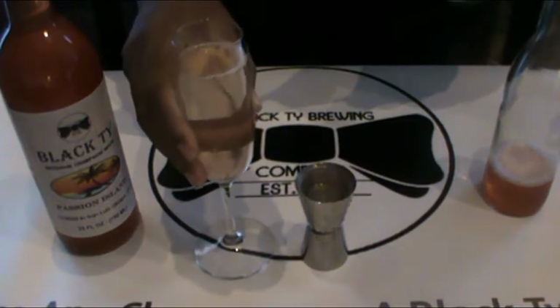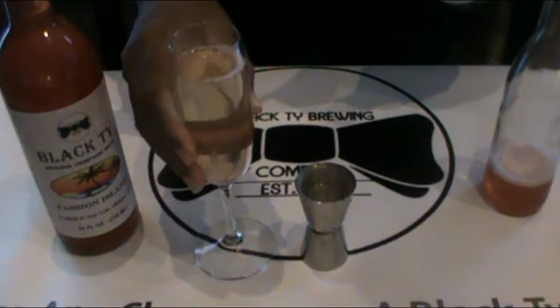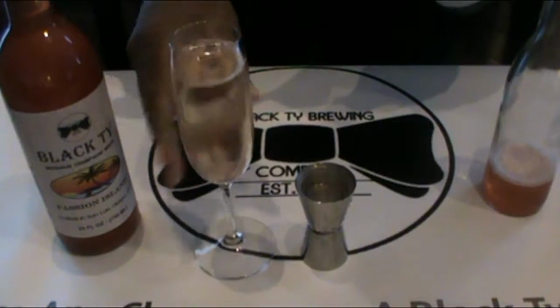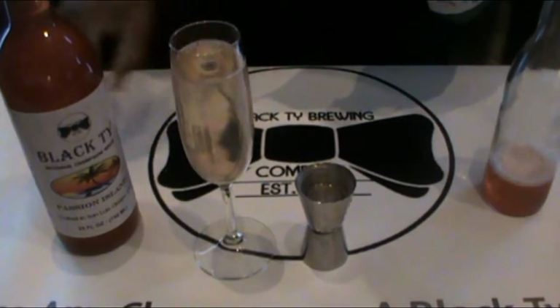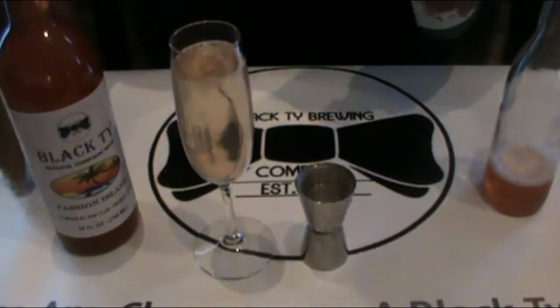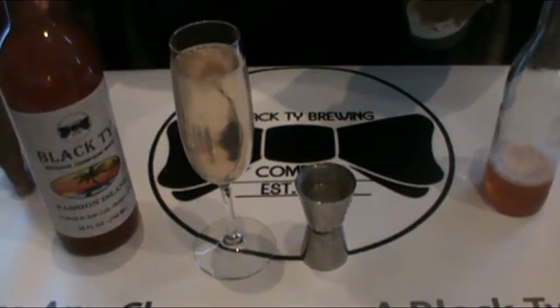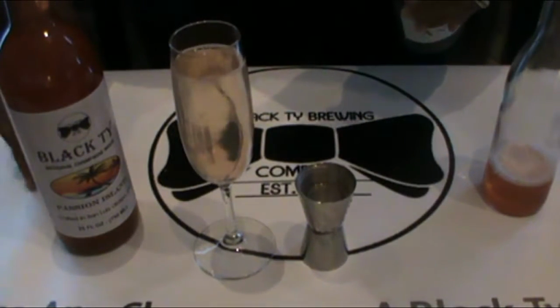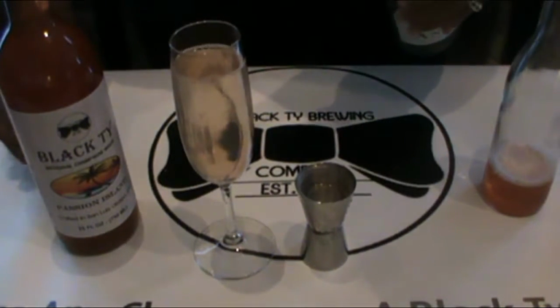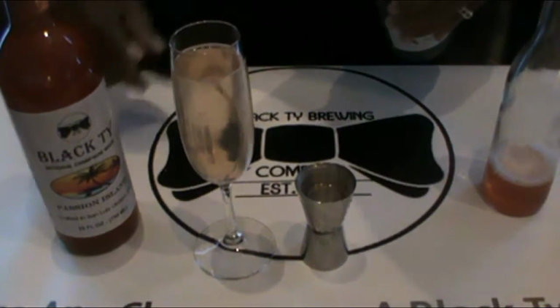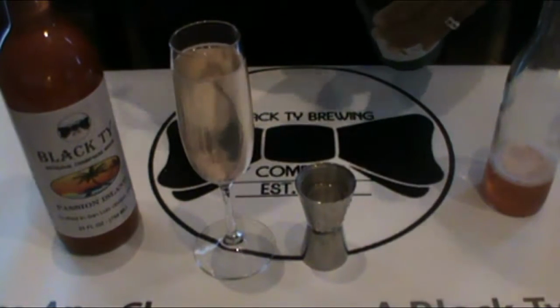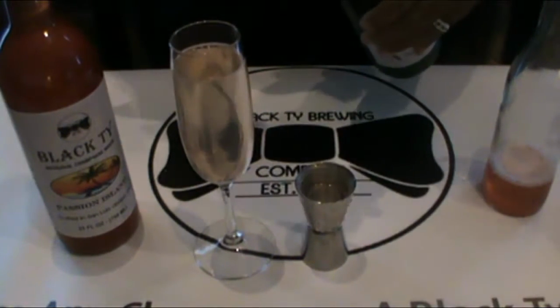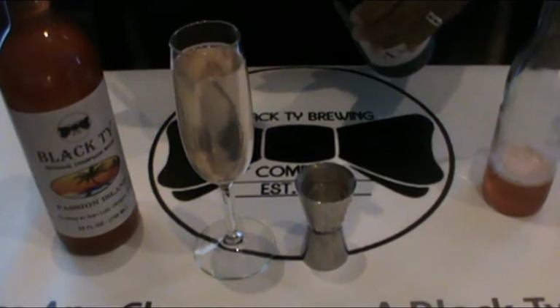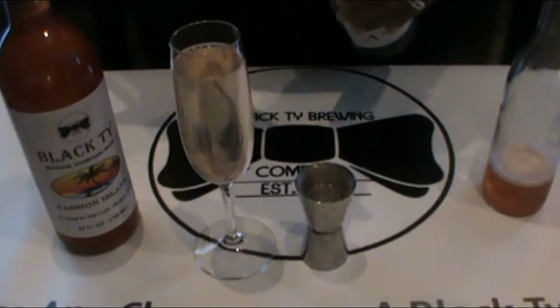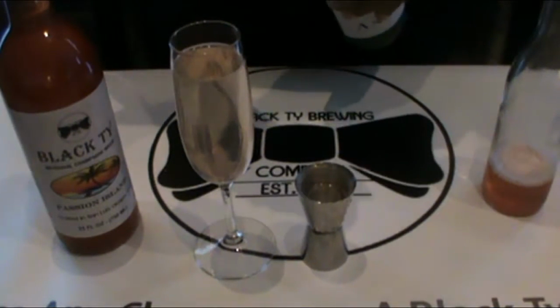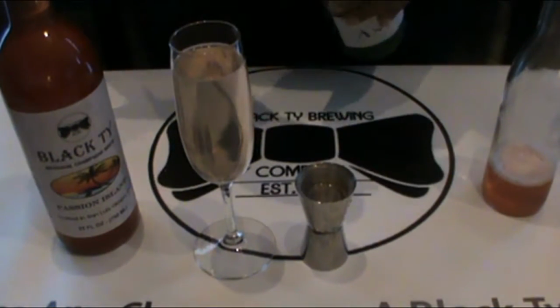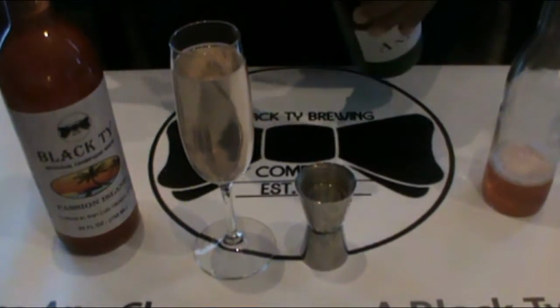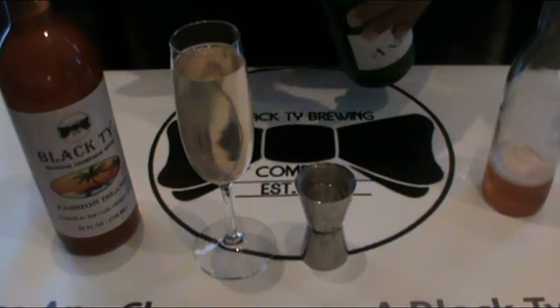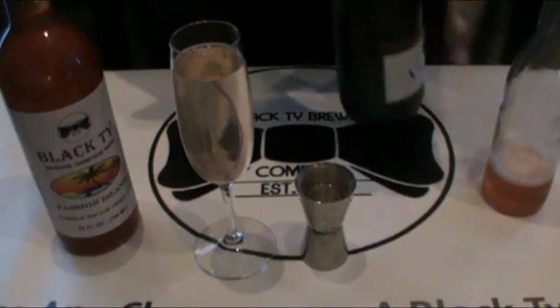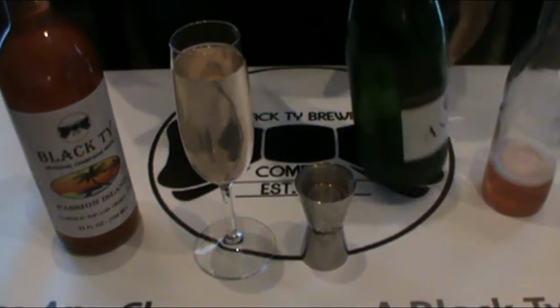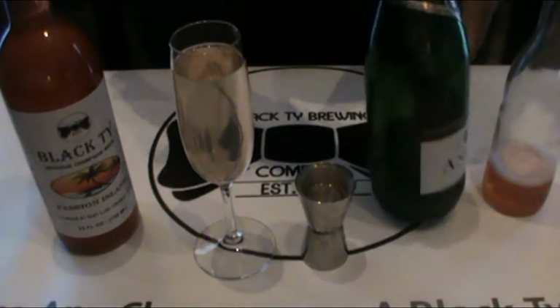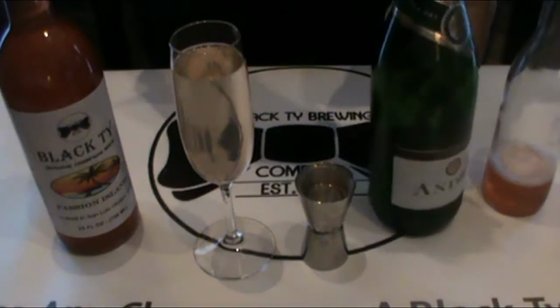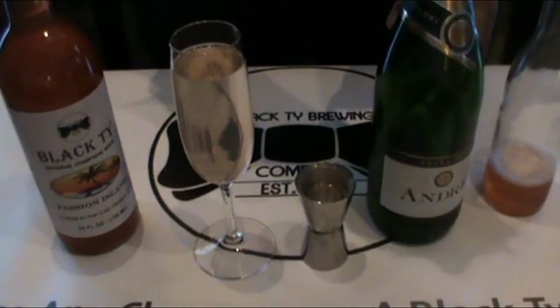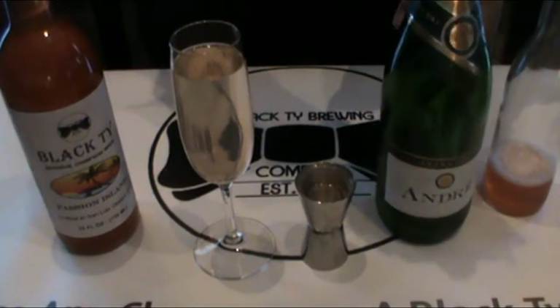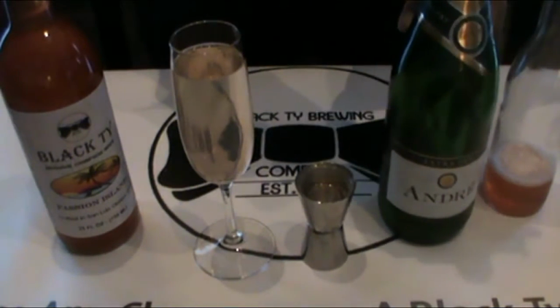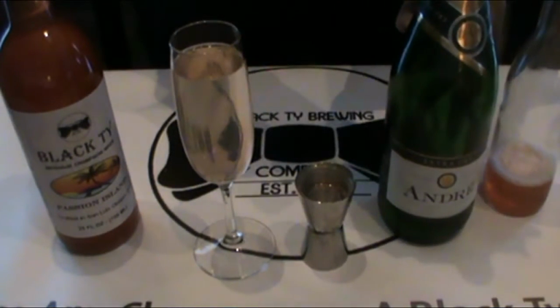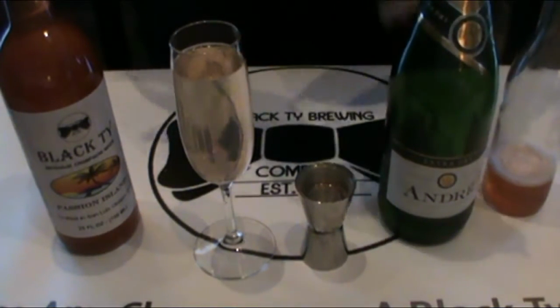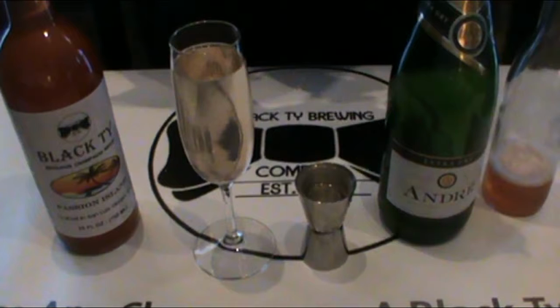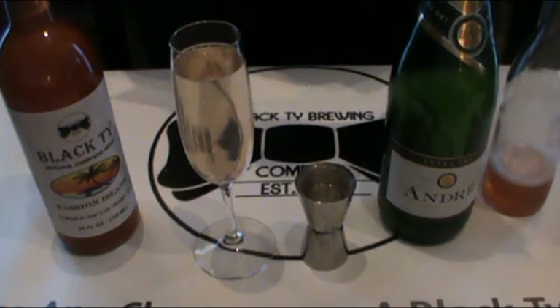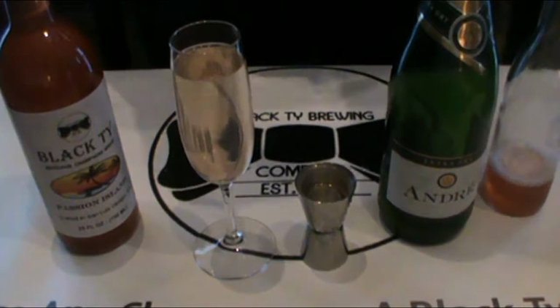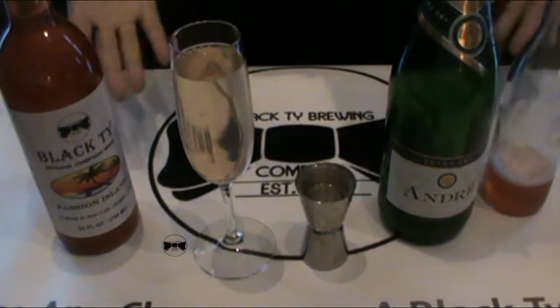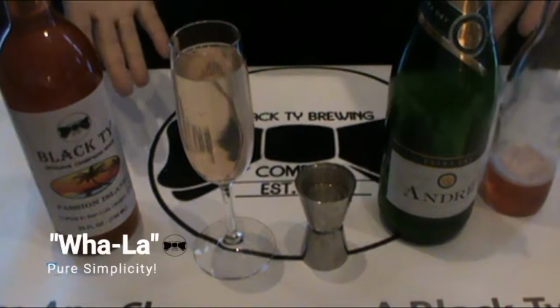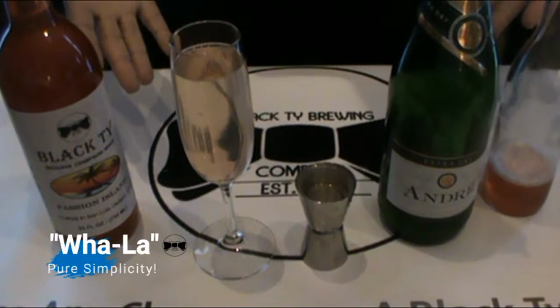There you have it. Simple, easy, no muddling of fruit, no mess and you're on your way. Voila.